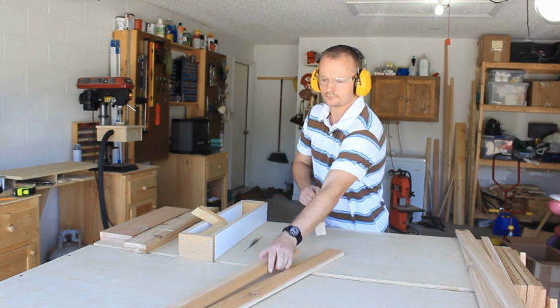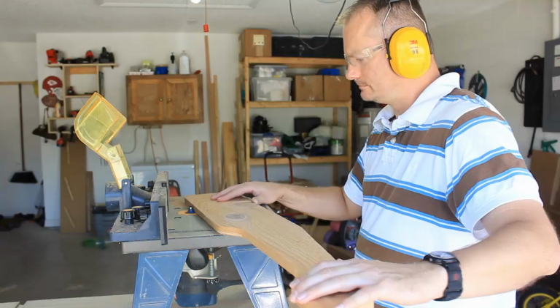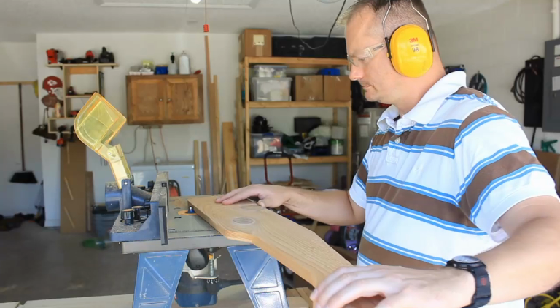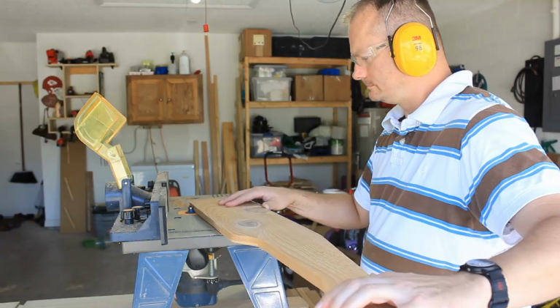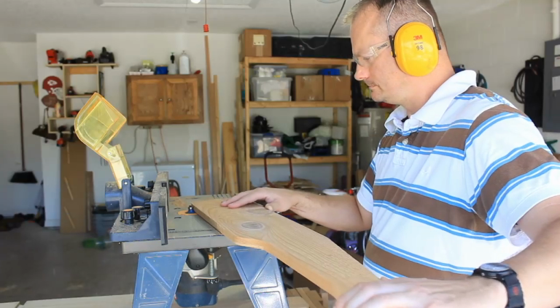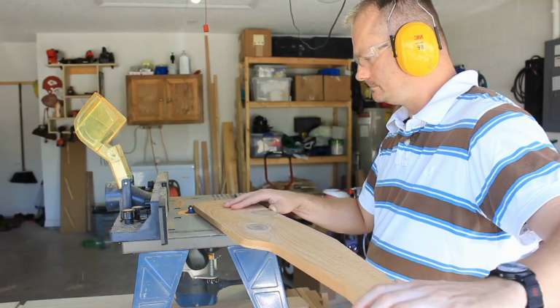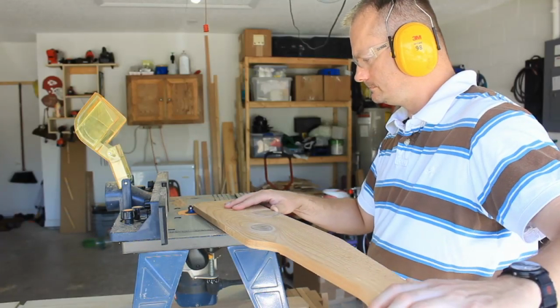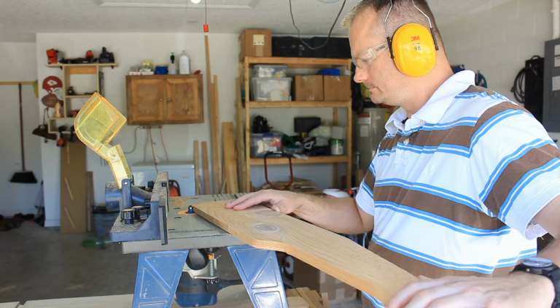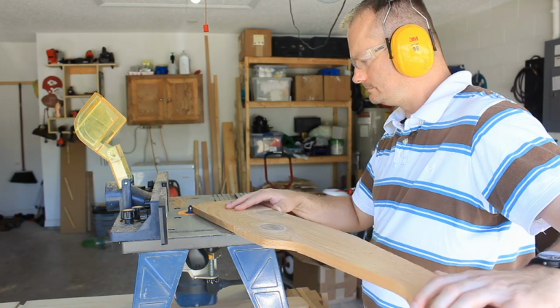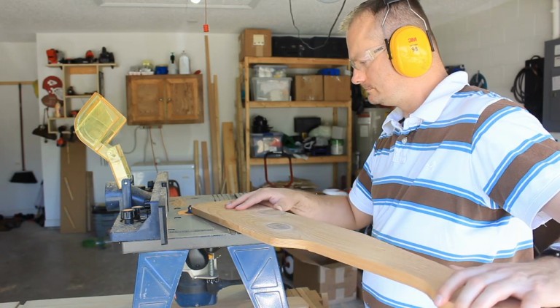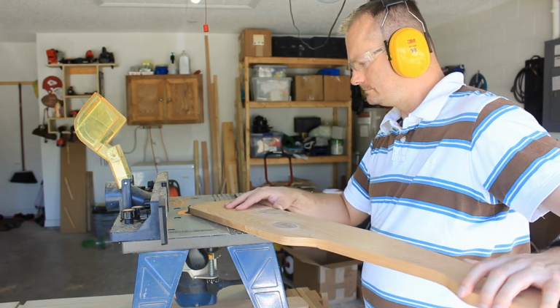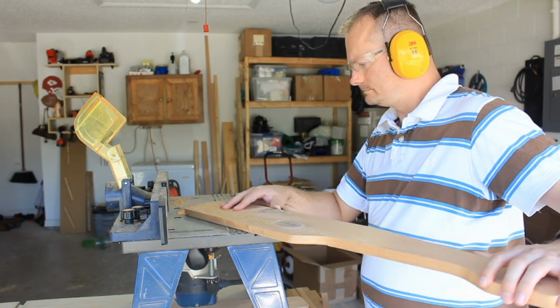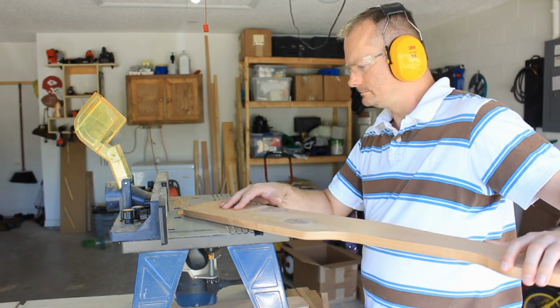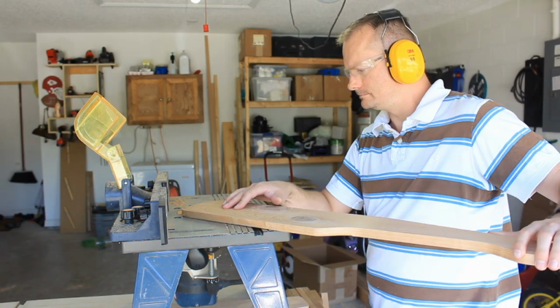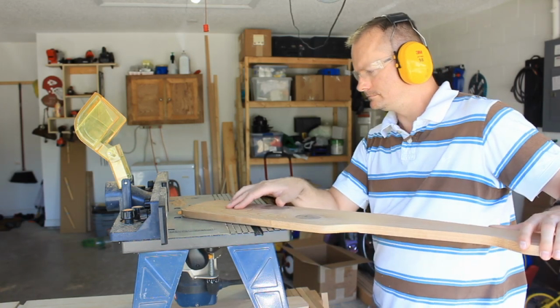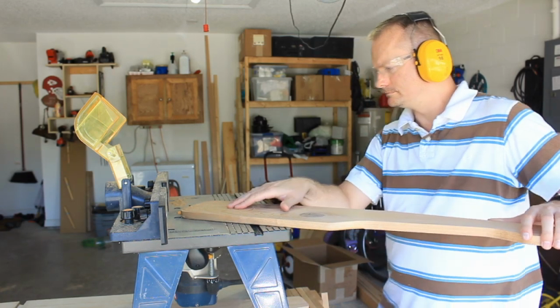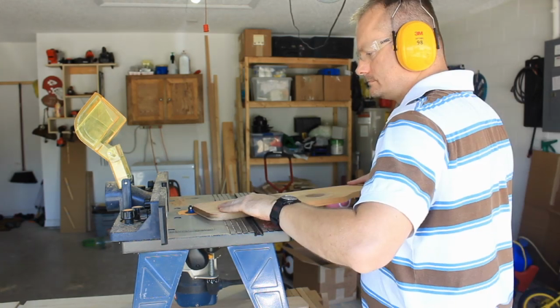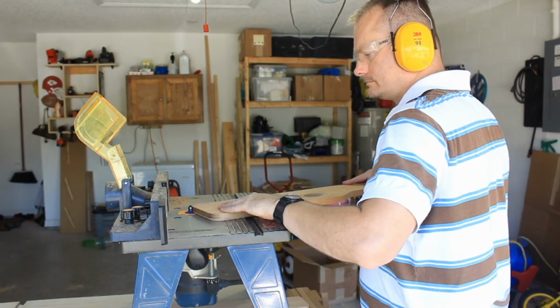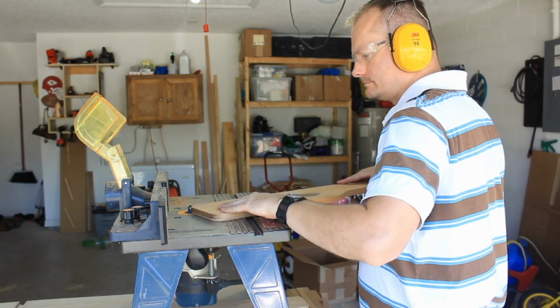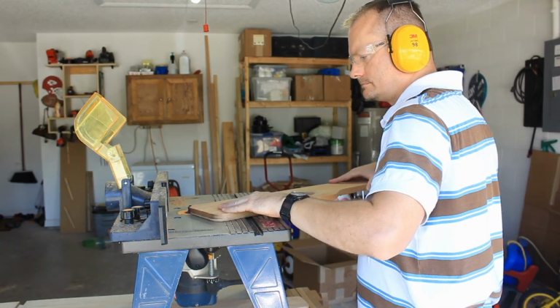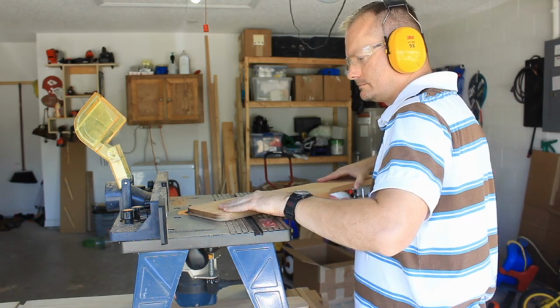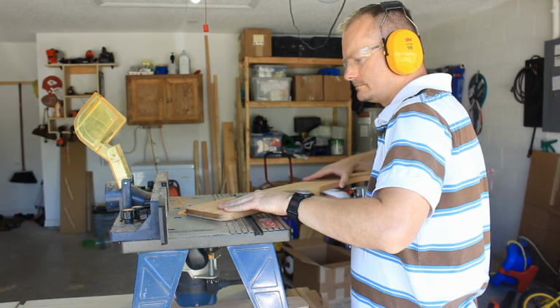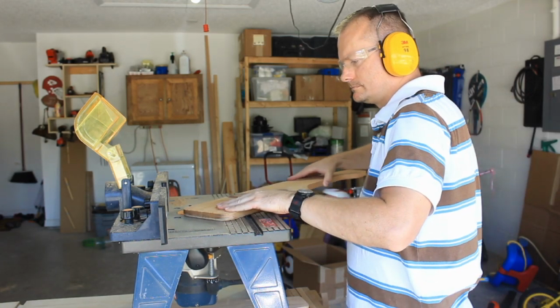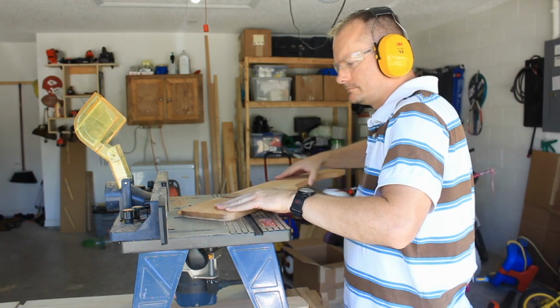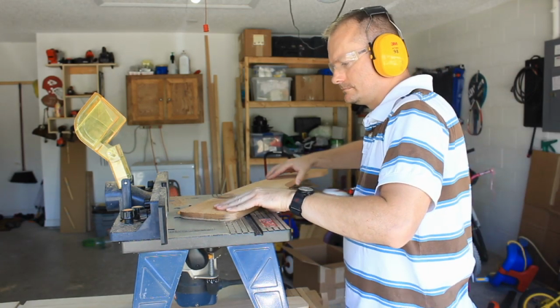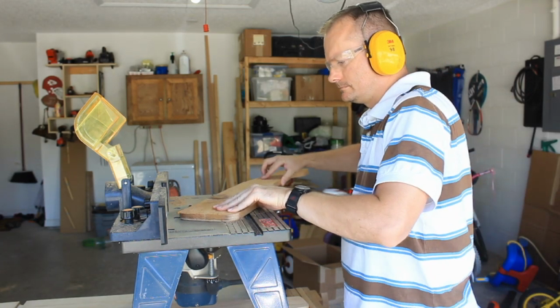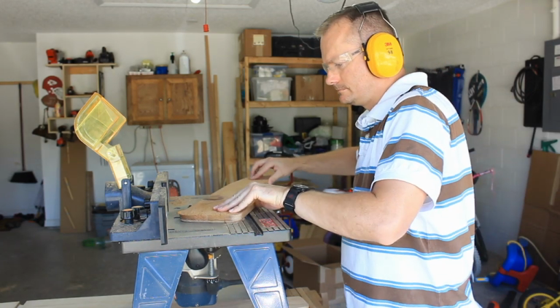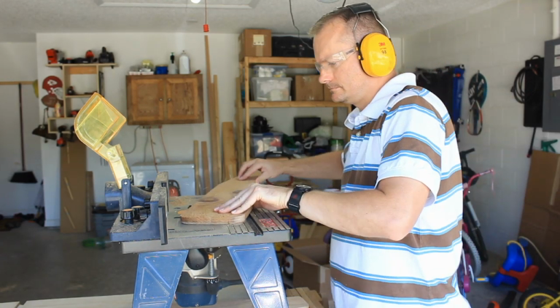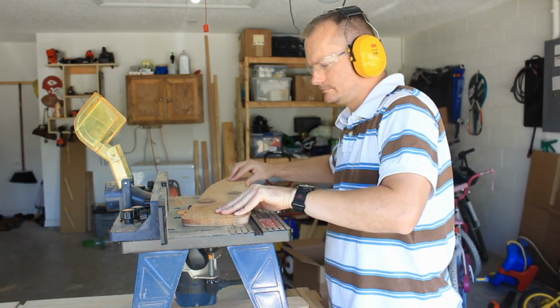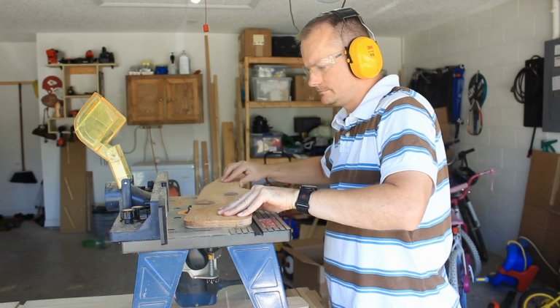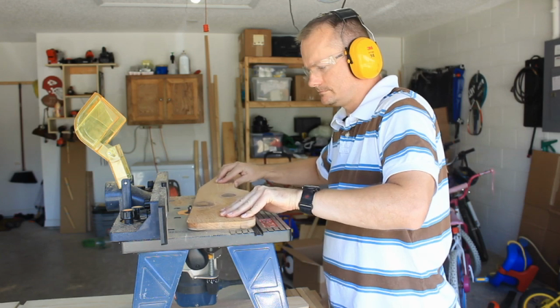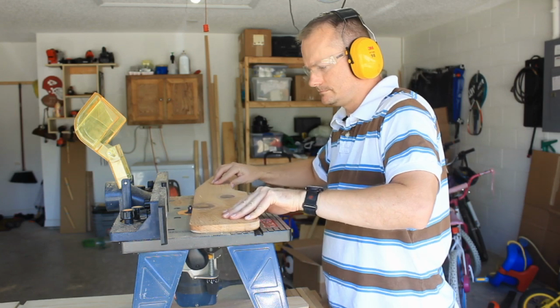I forgot to round over the edges of the armrests when I rounded over the edges of the seat slats, so I'll do that now before I start assembling.